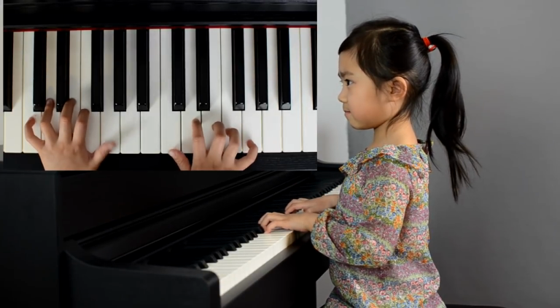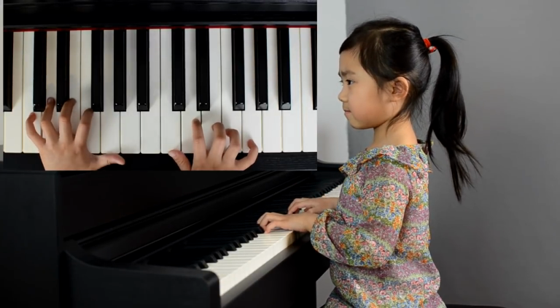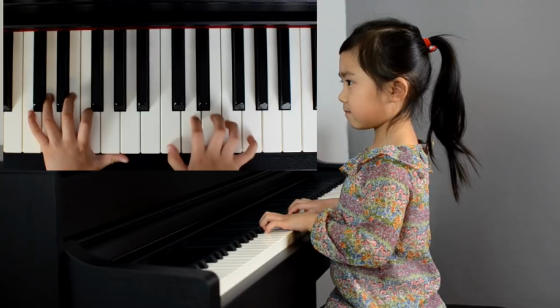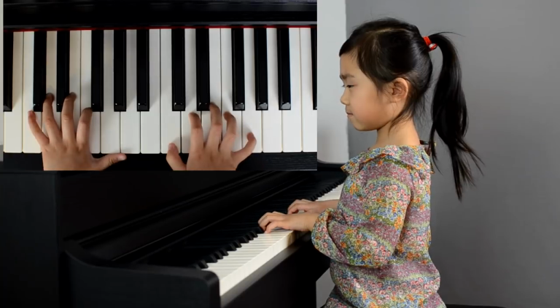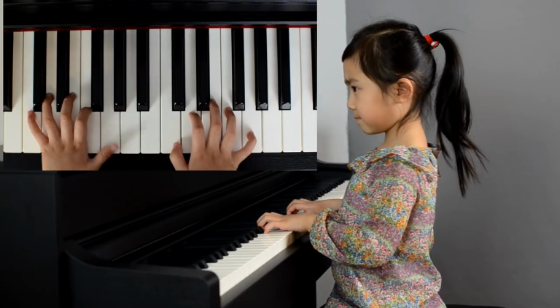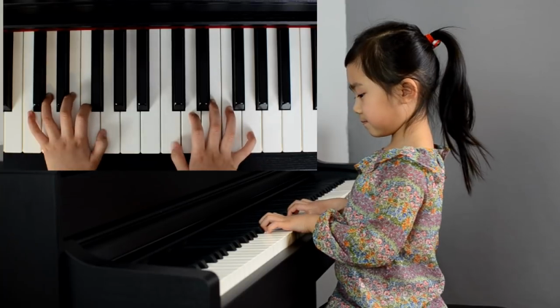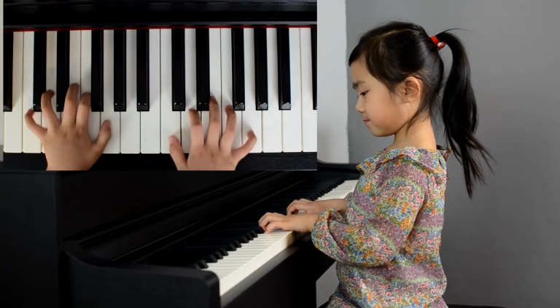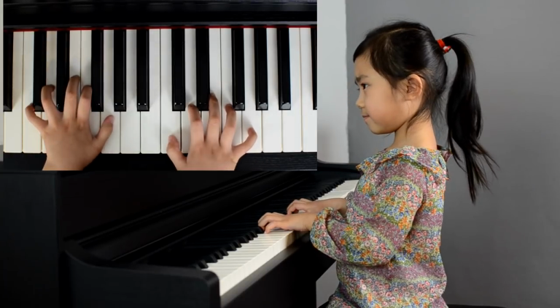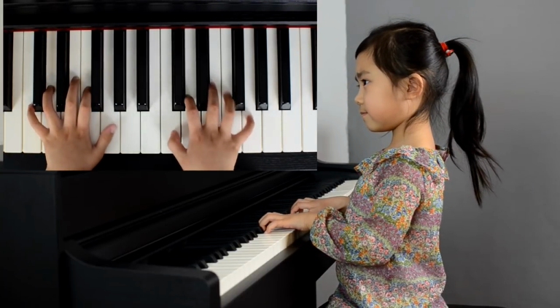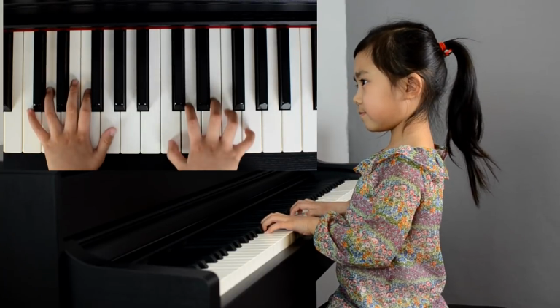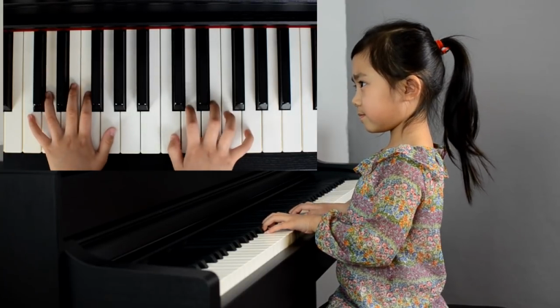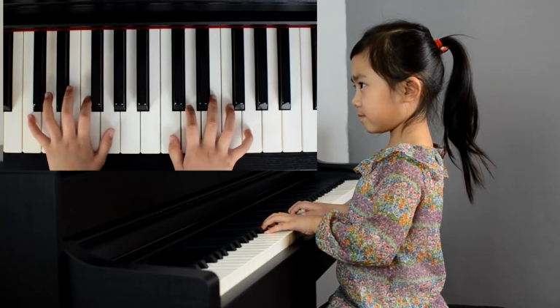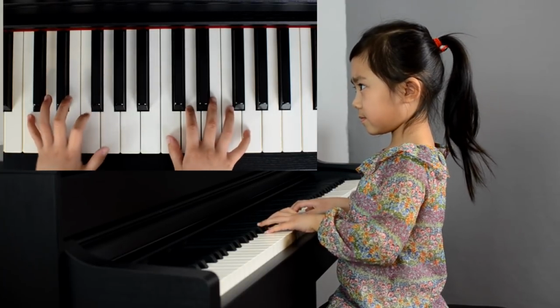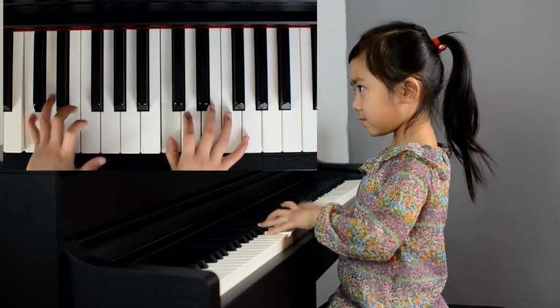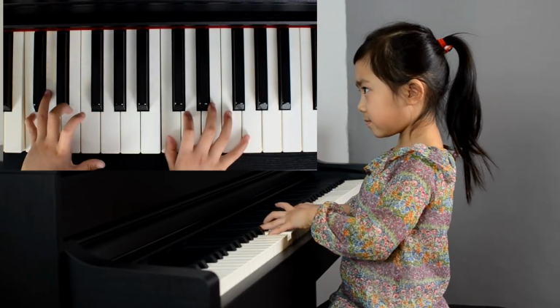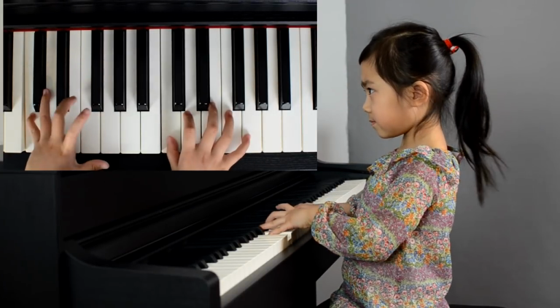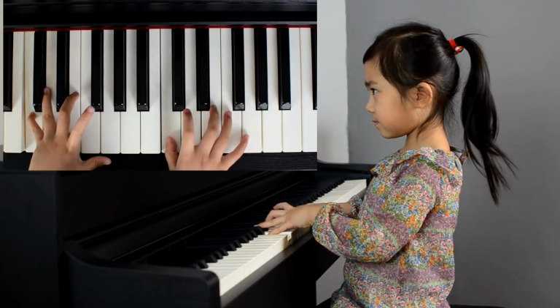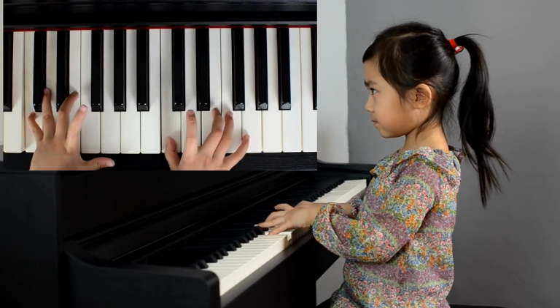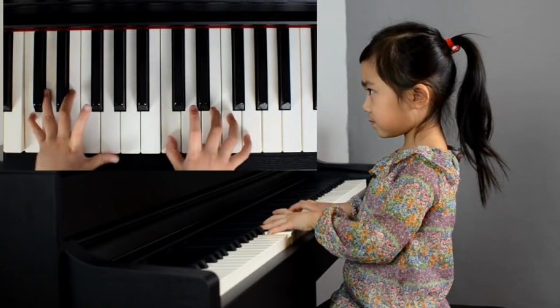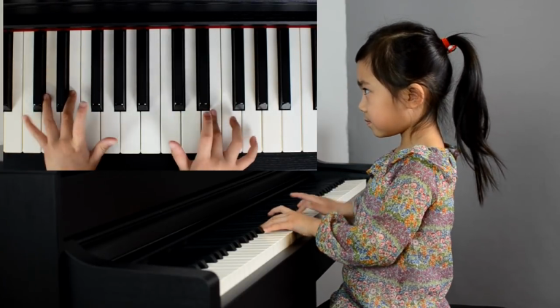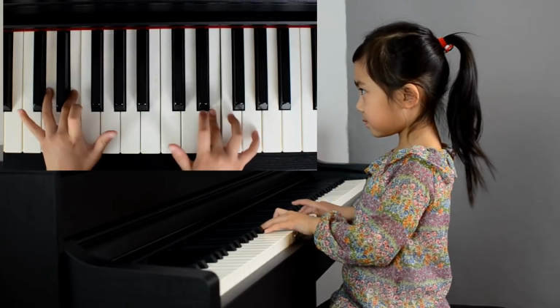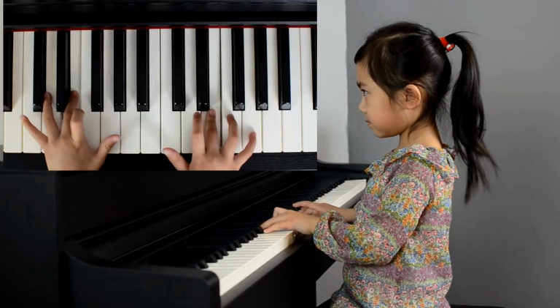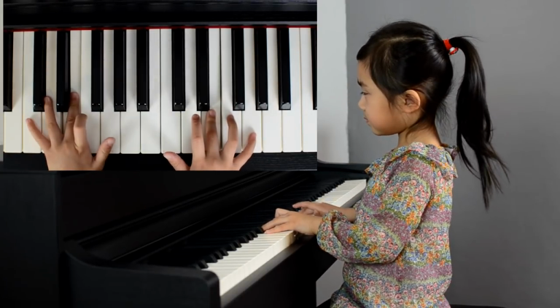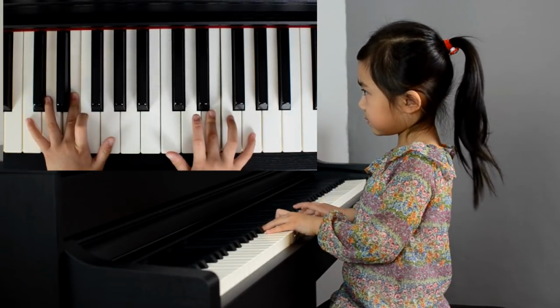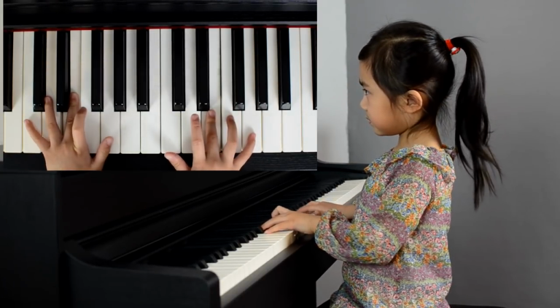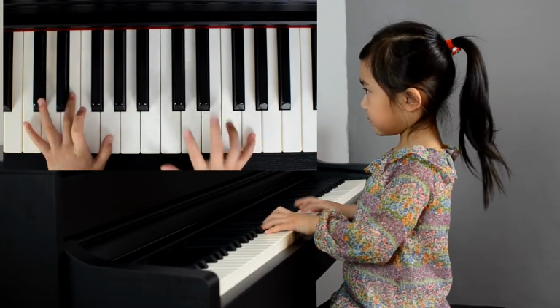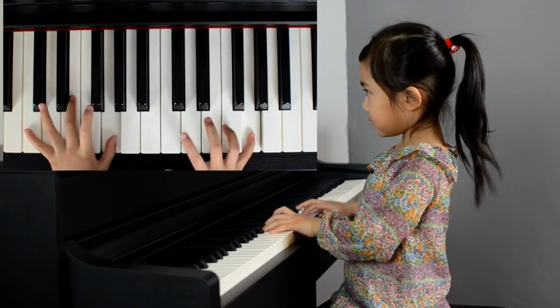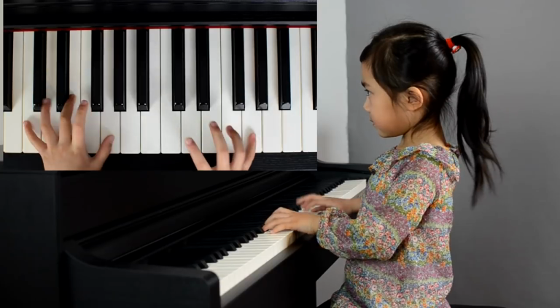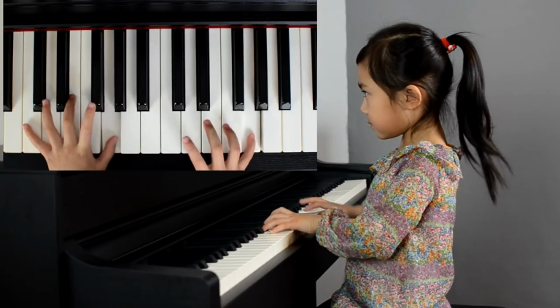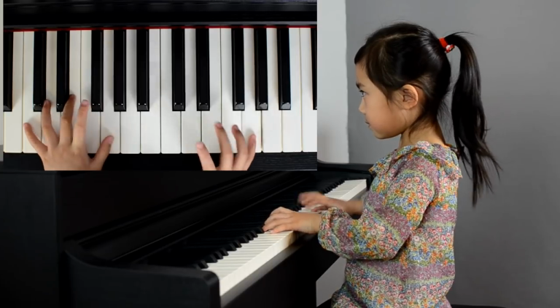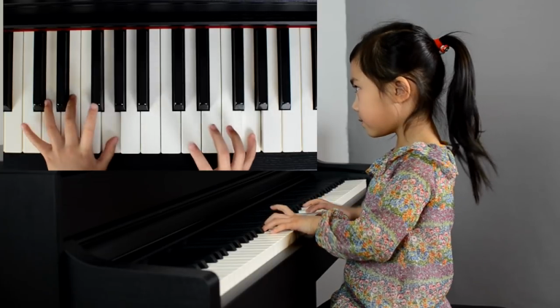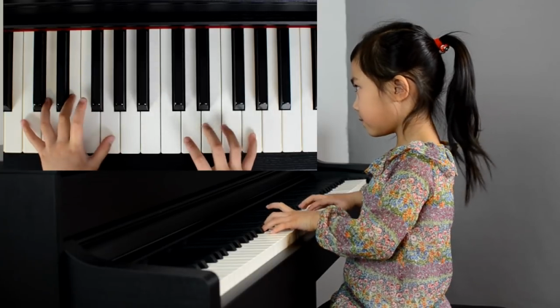One, two, three, ready, set, play. One, two, three, one, two, three, set, play.